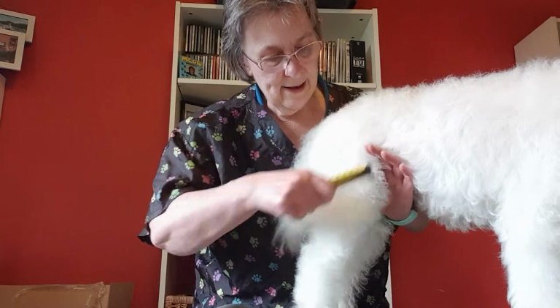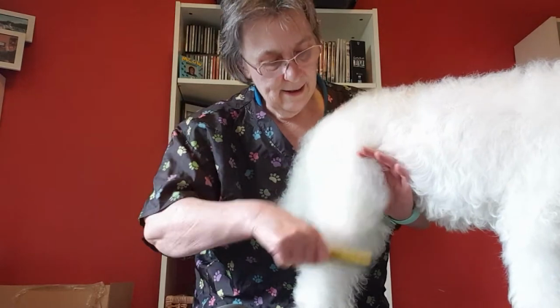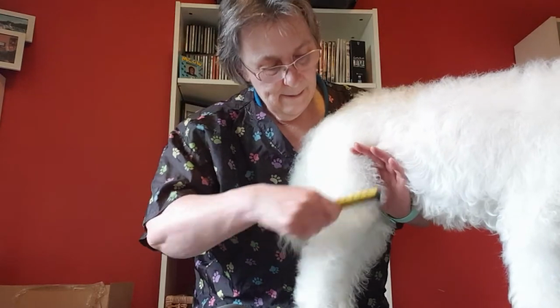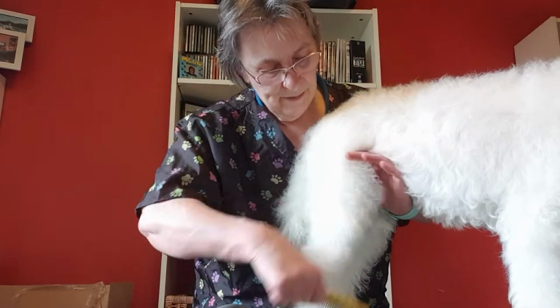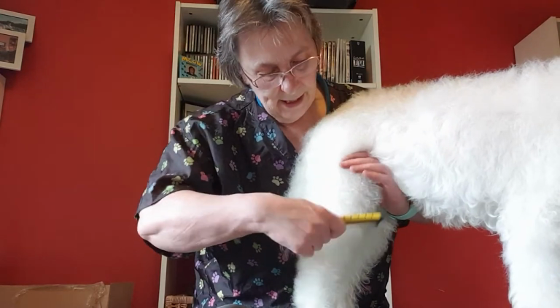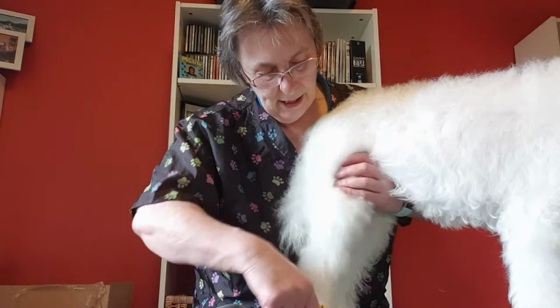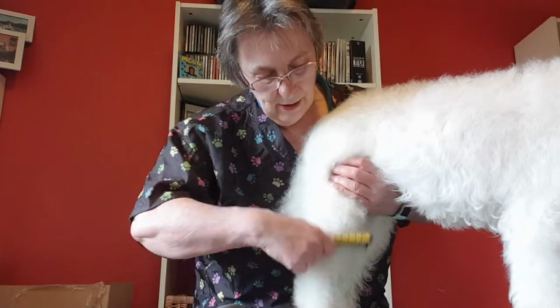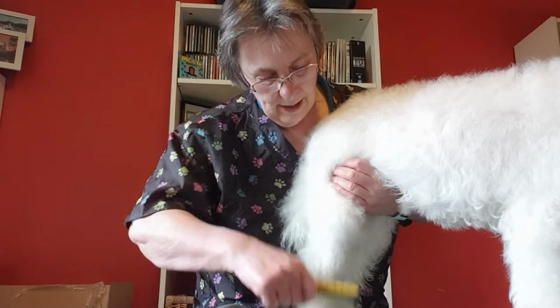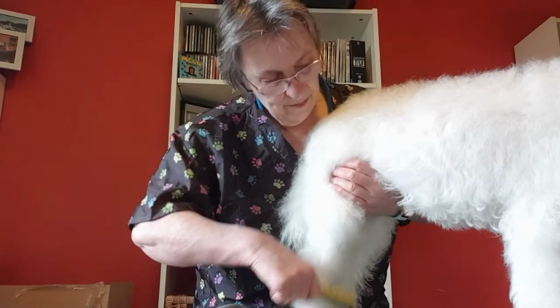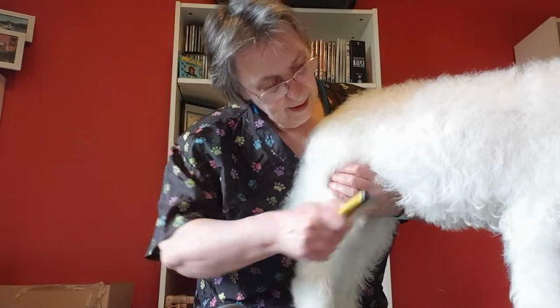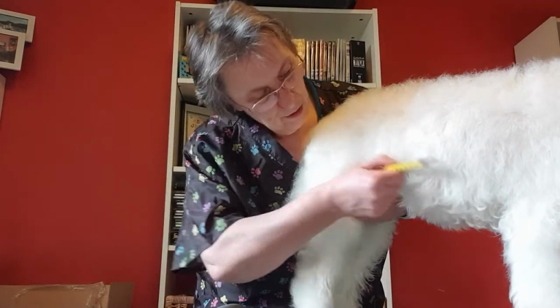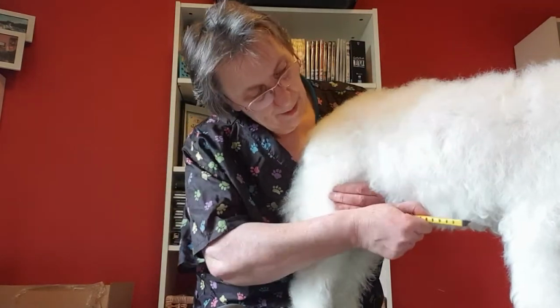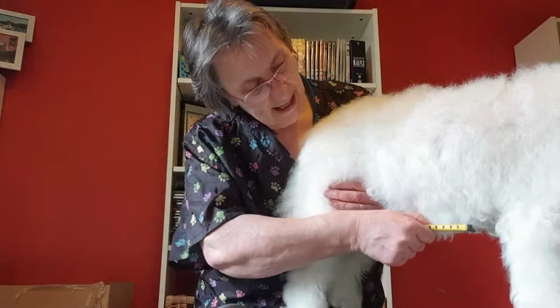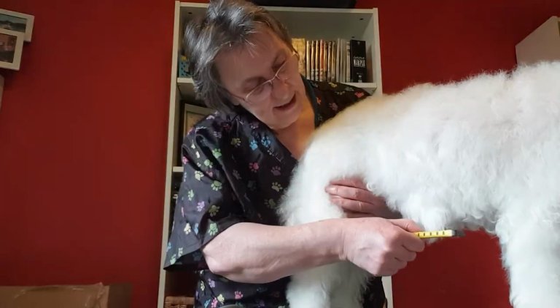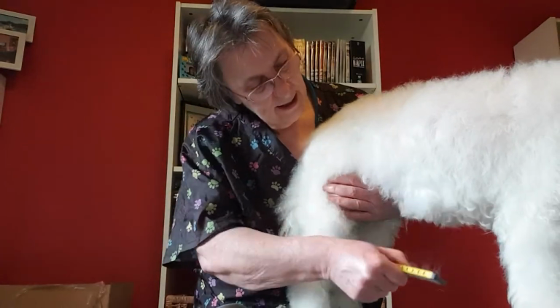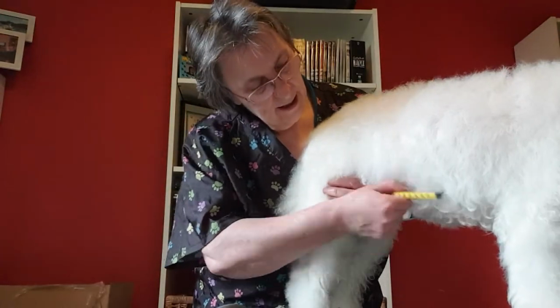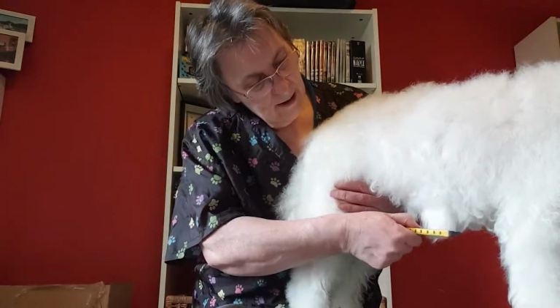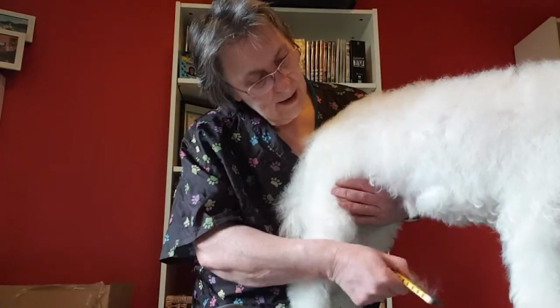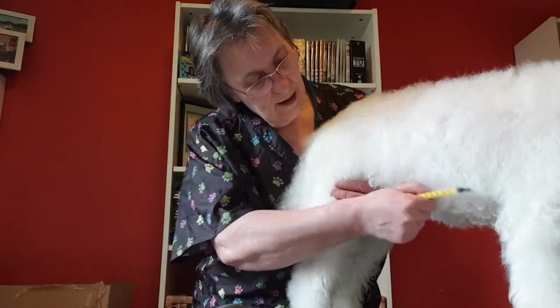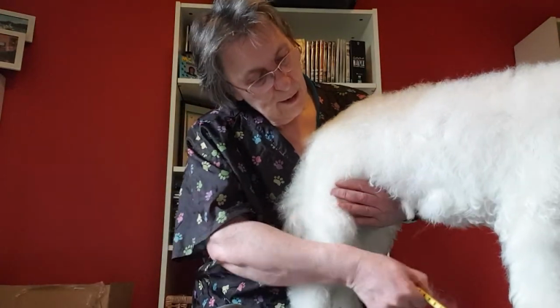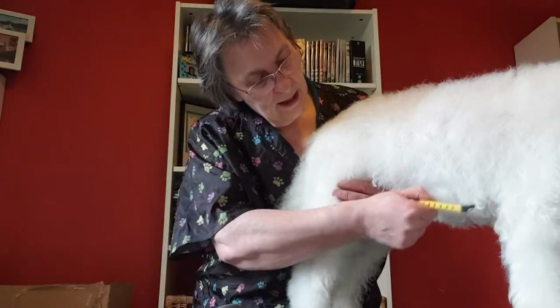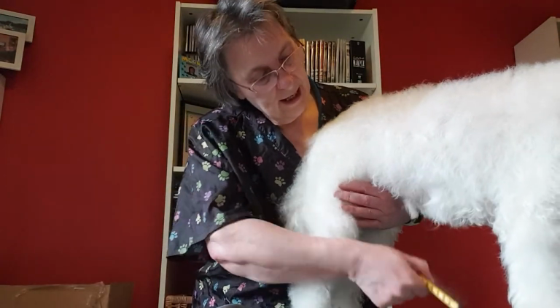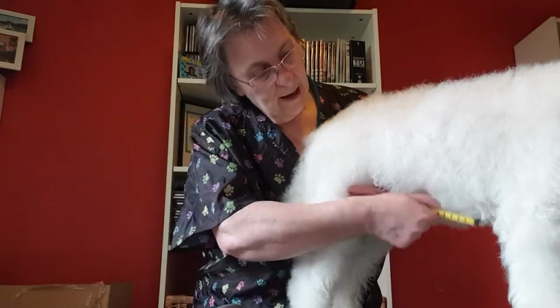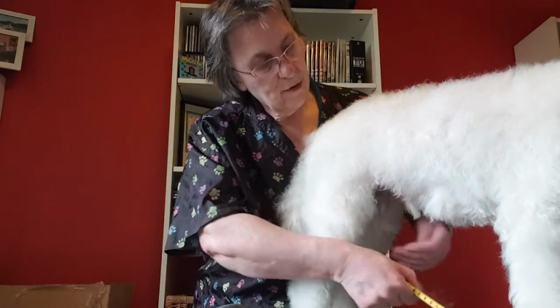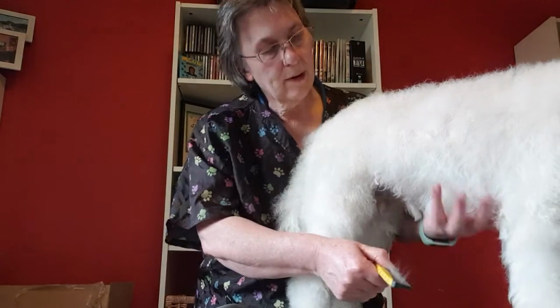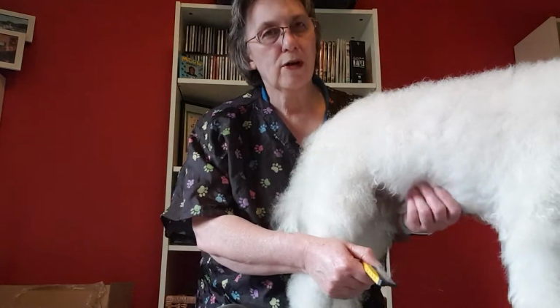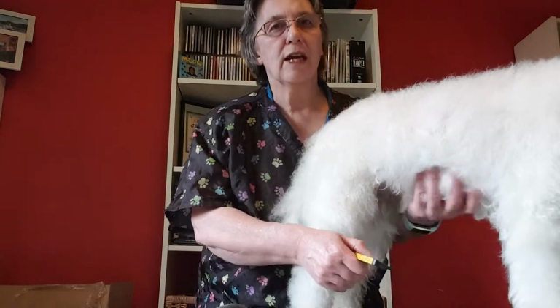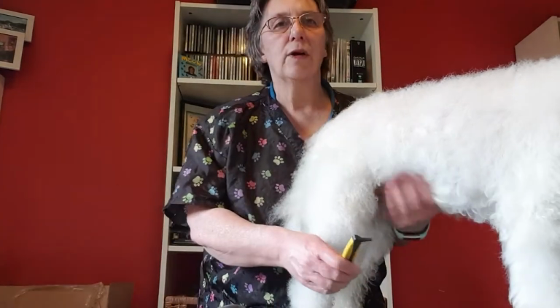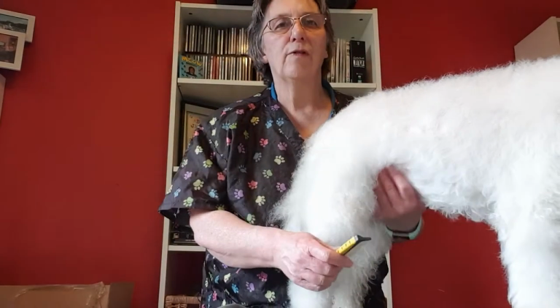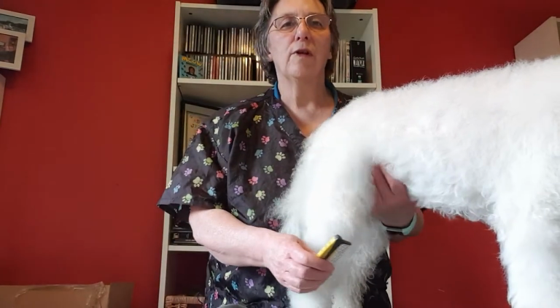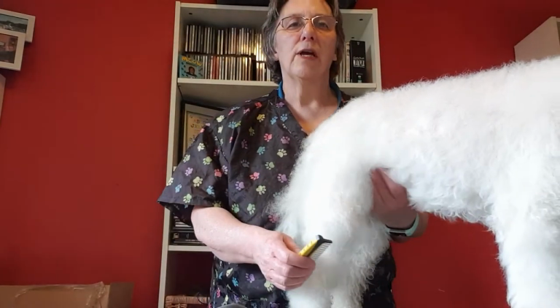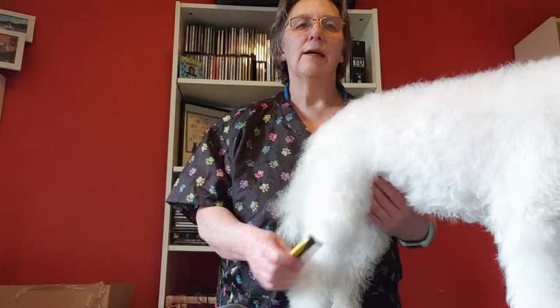If you don't follow up with the comb, you'll find that the under layer — the undercoat — could be matted. So you need to be able to get a comb through it for us to give you a lovely fluffy cut.